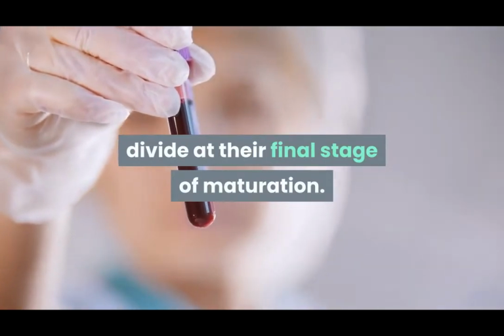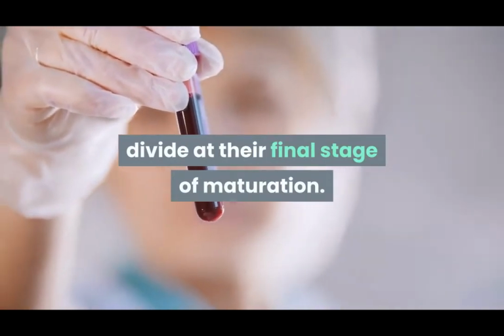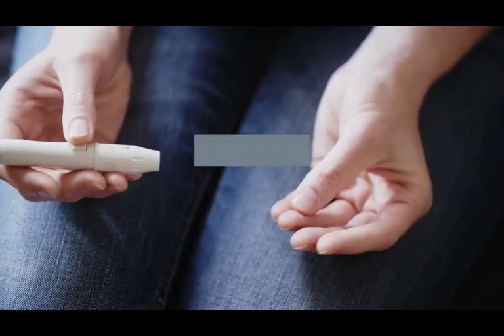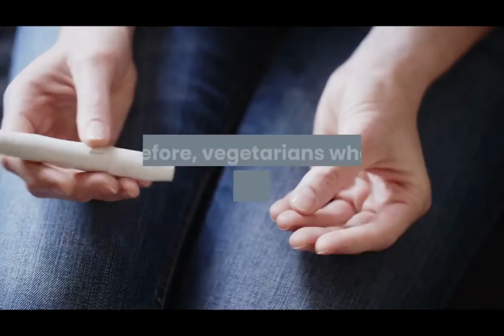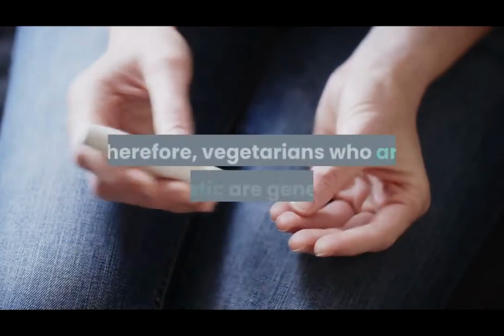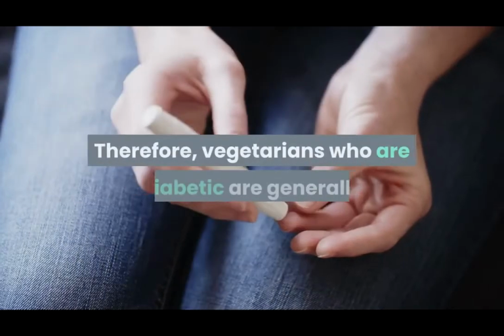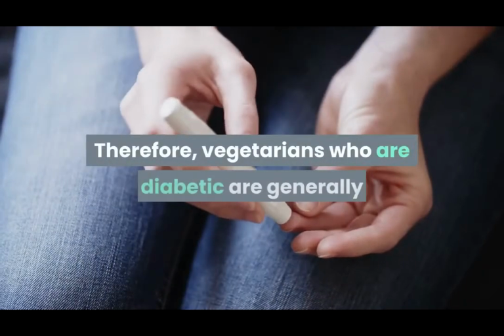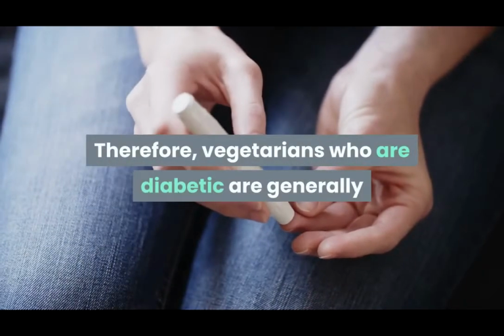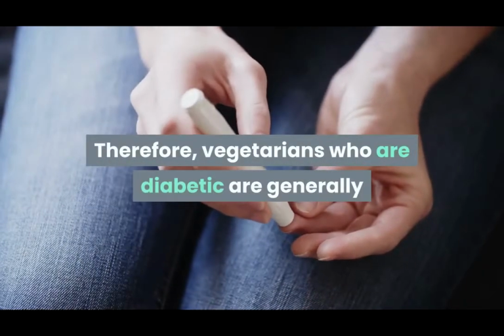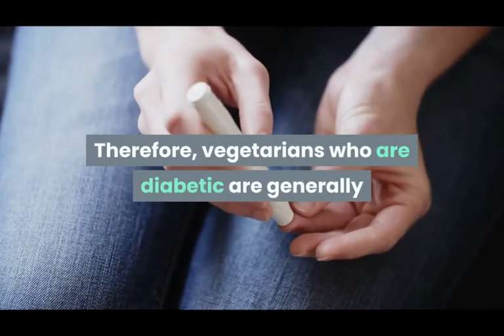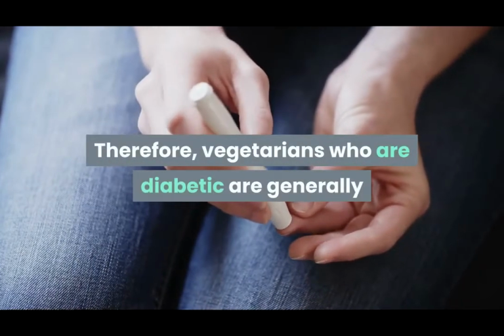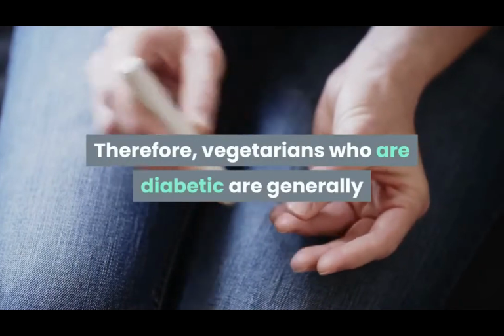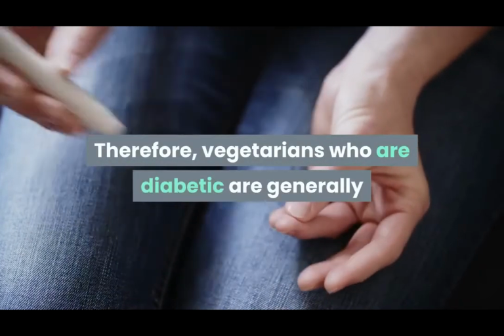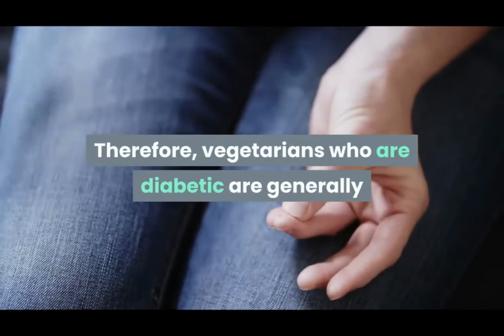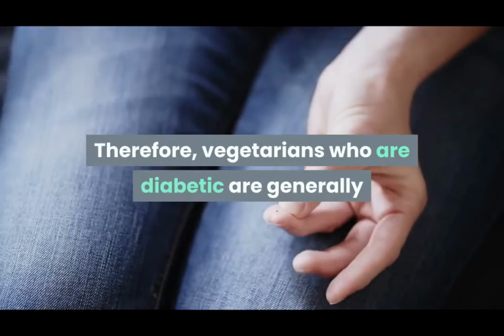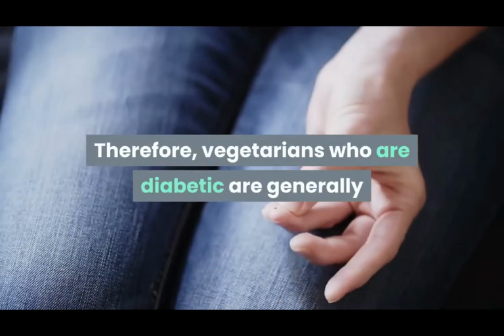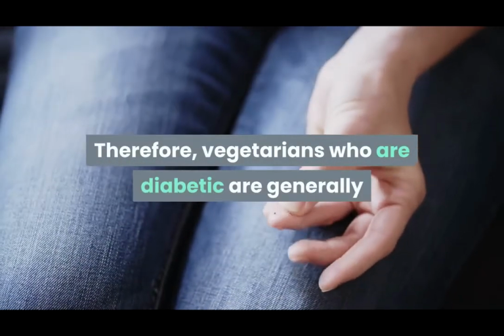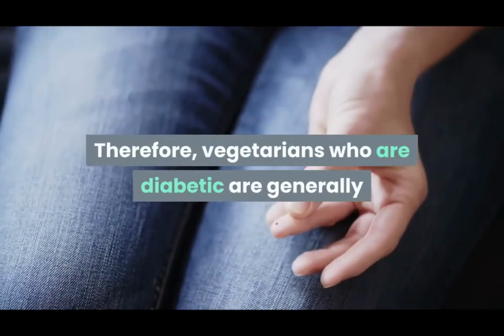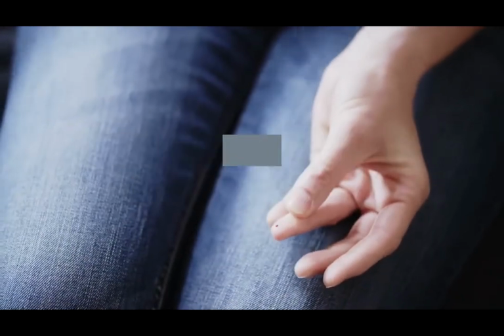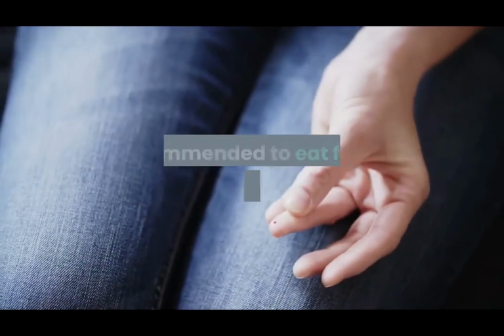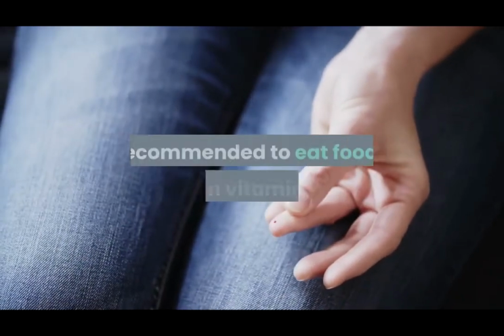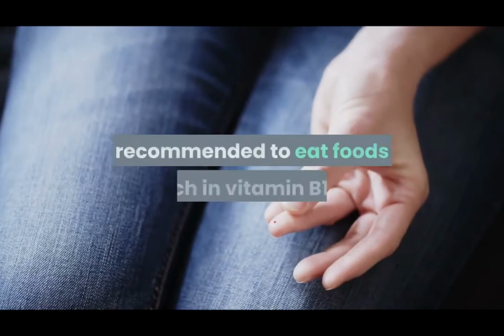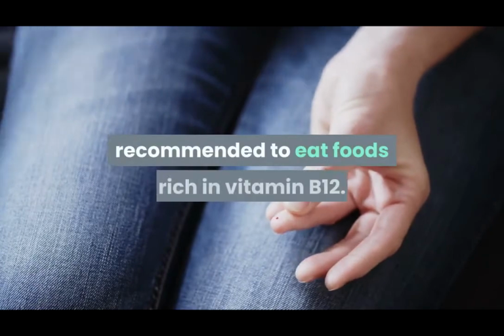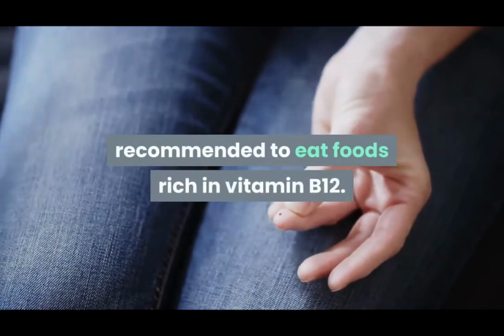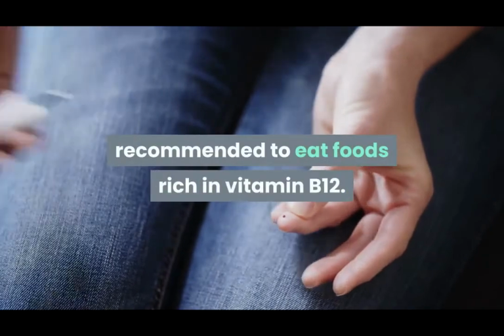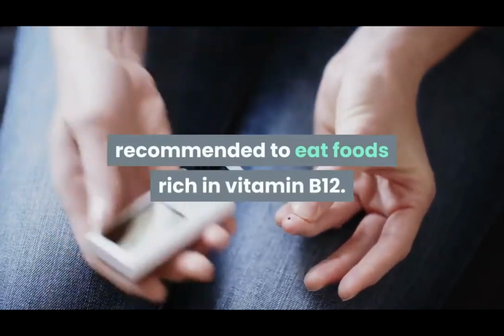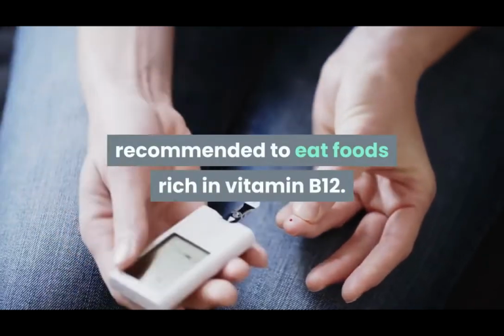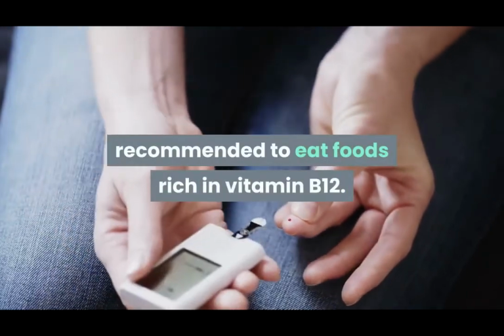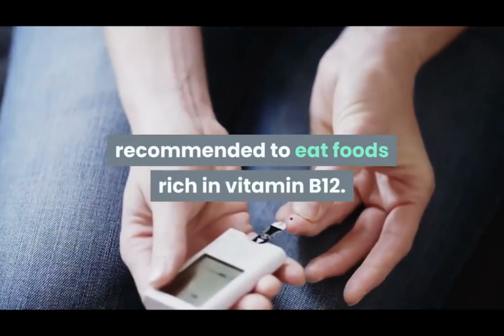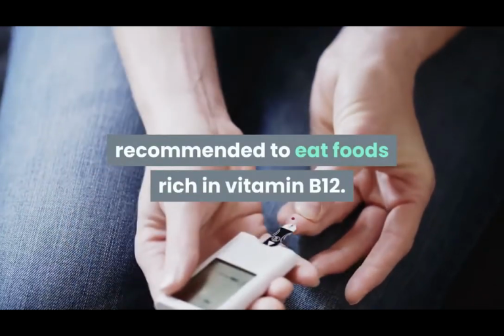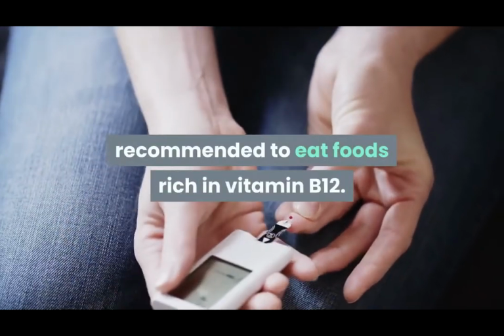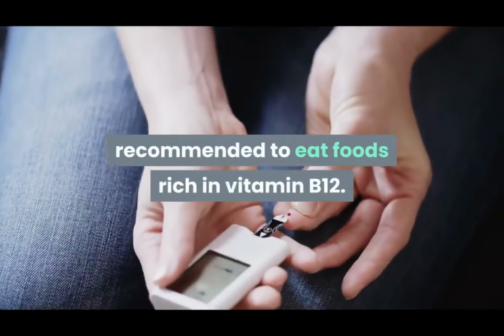Therefore, vegetarians who are diabetic are generally recommended to eat foods rich in Vitamin B12.